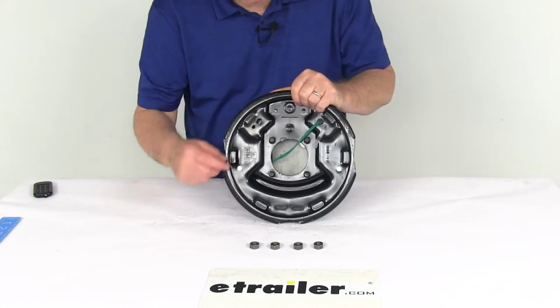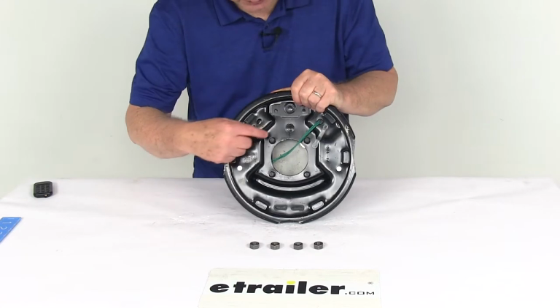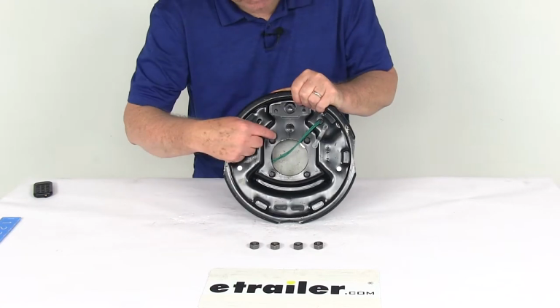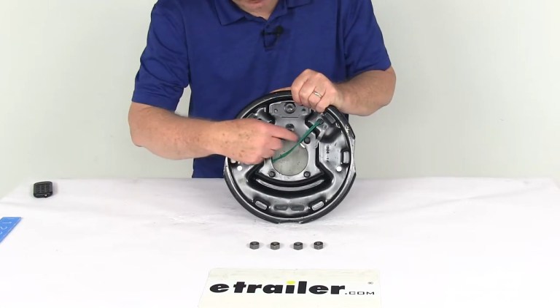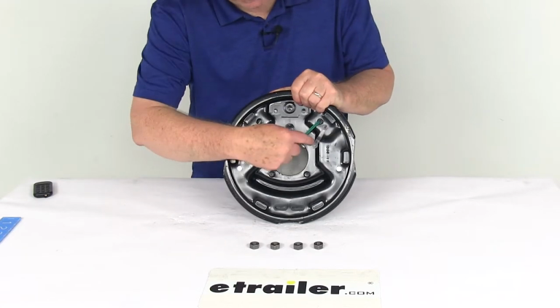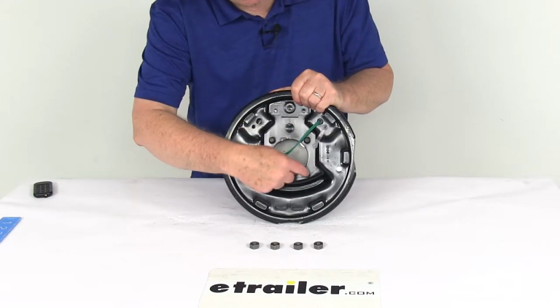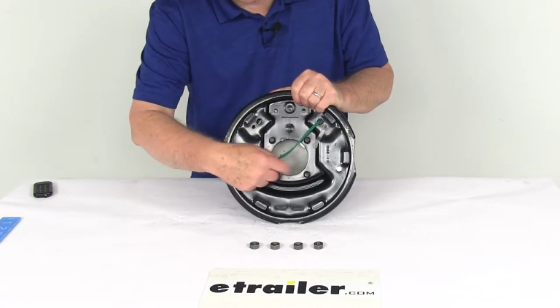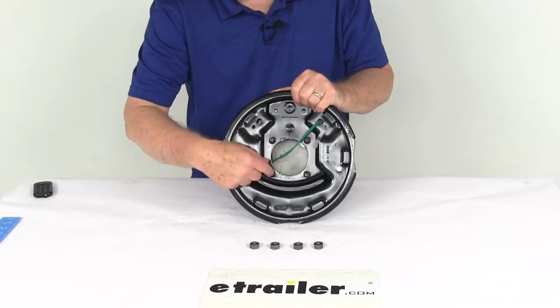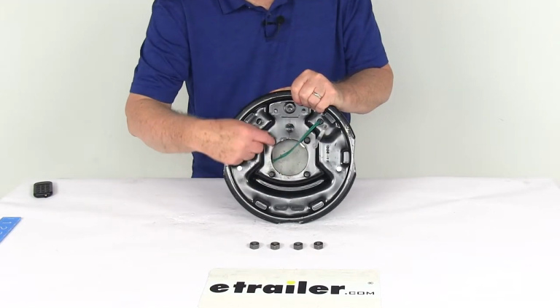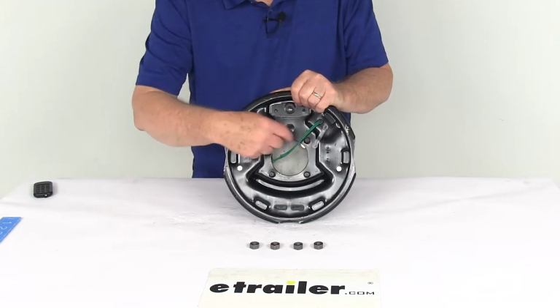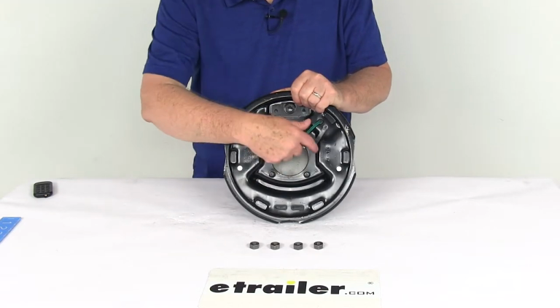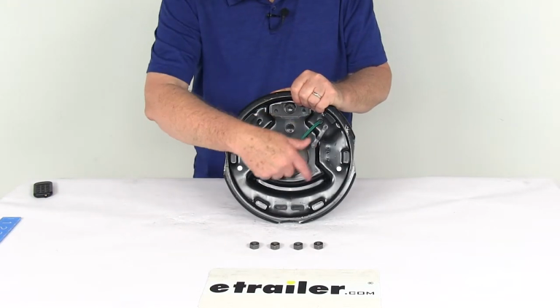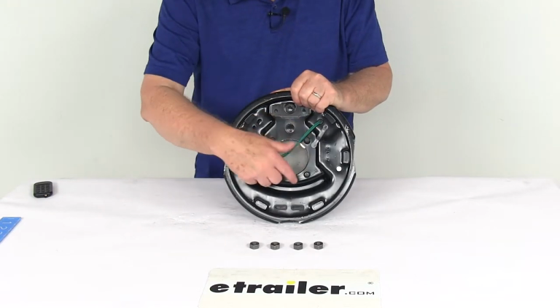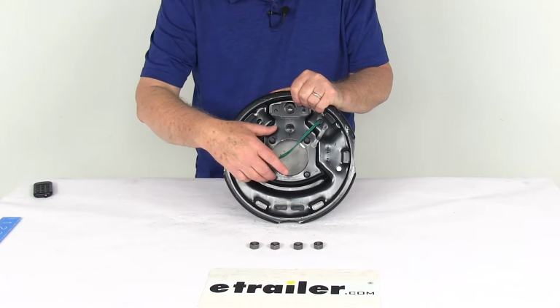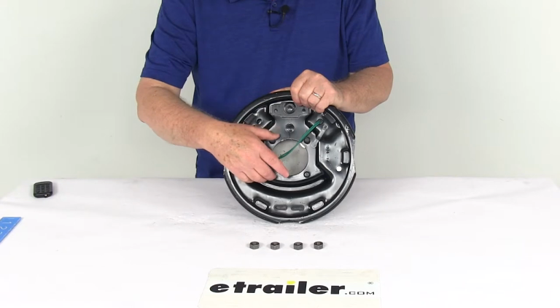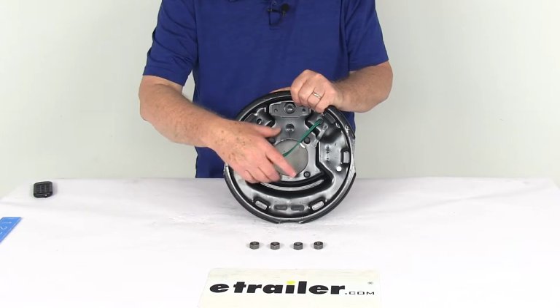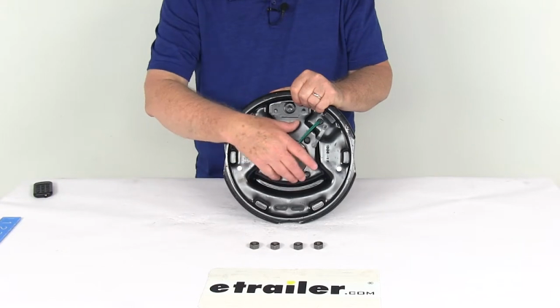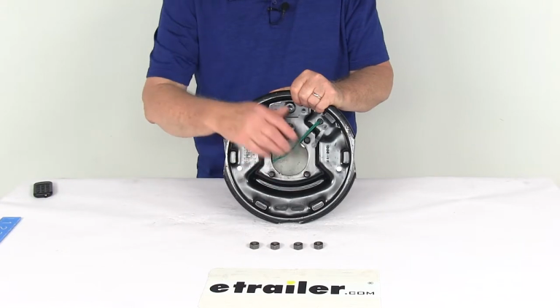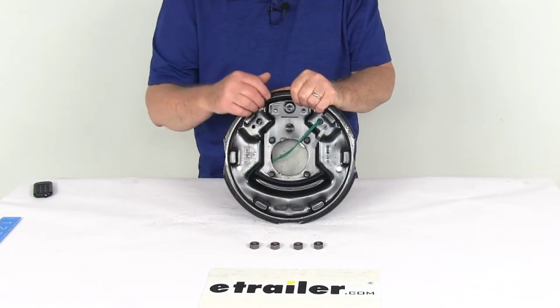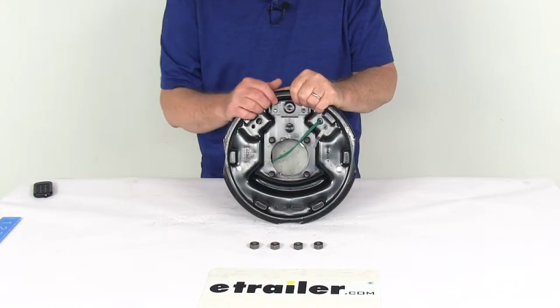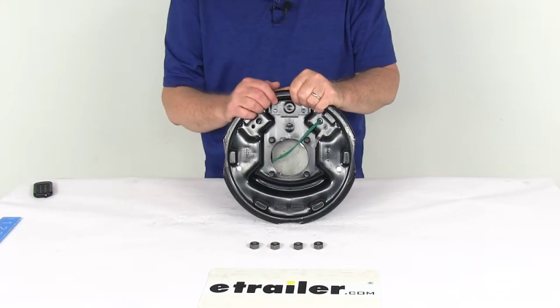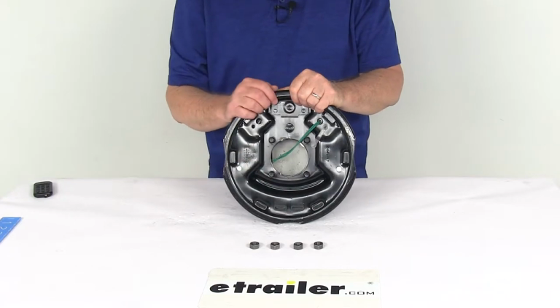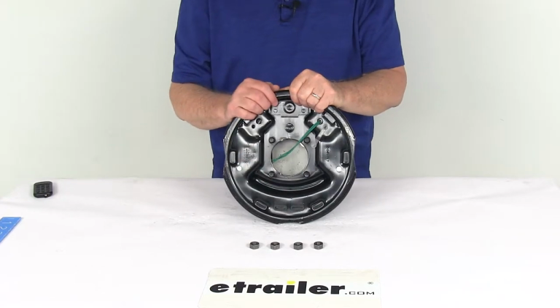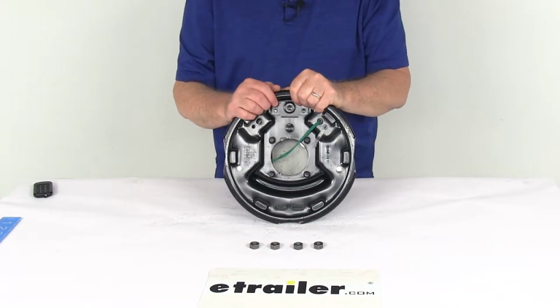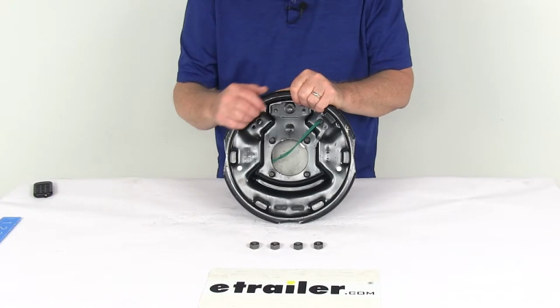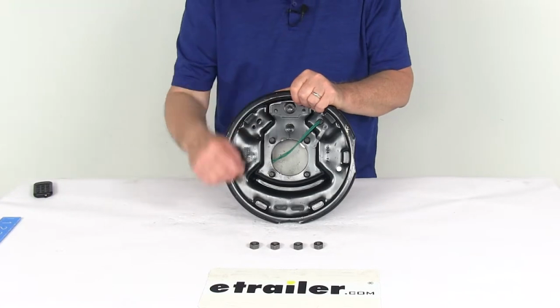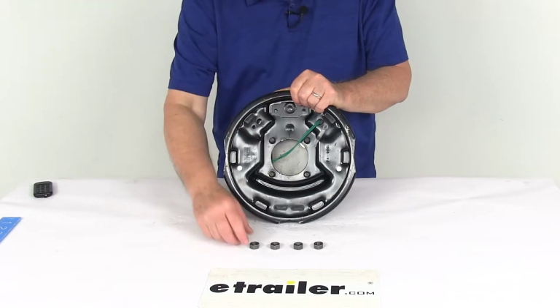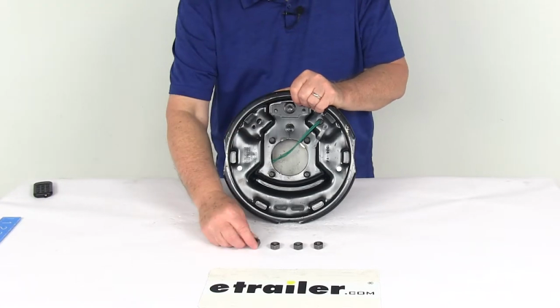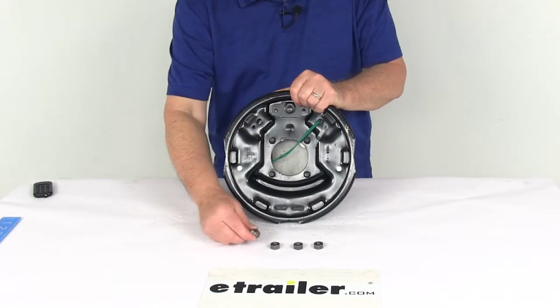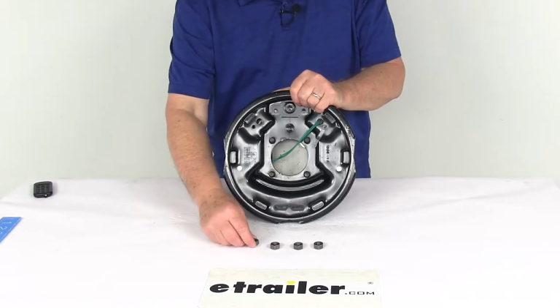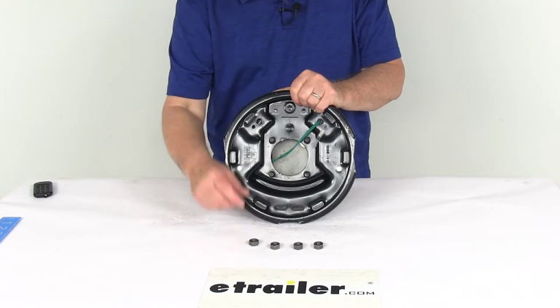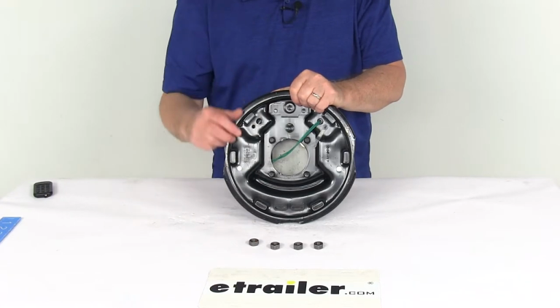If you notice the four threaded studs here, that's a four-bolt brake mounting flange bolt pattern, and it comes with the mounting nuts.